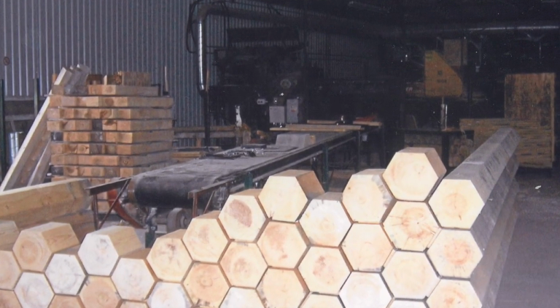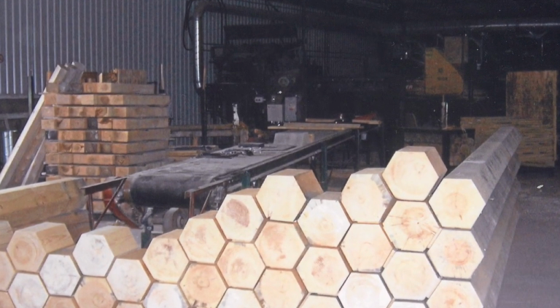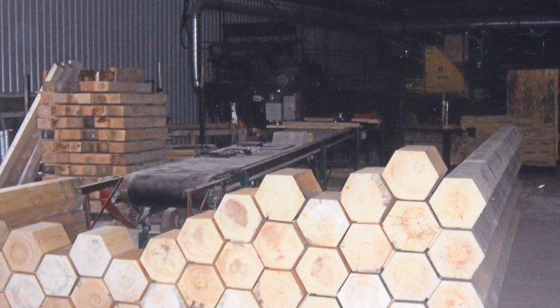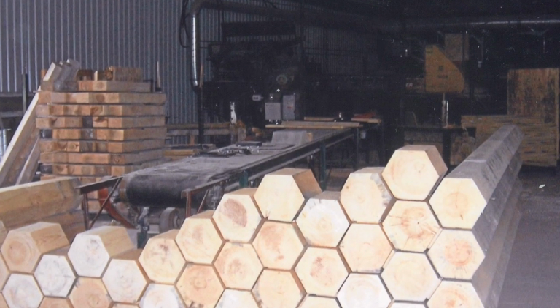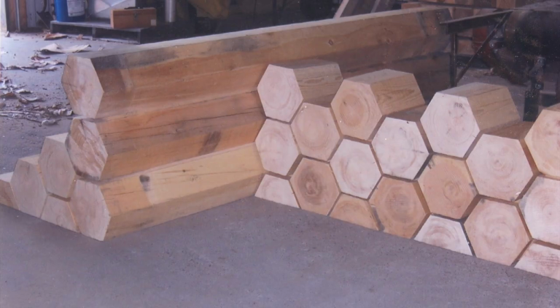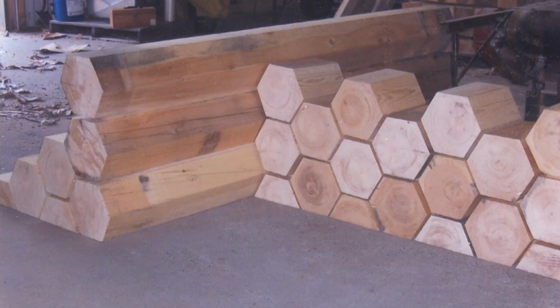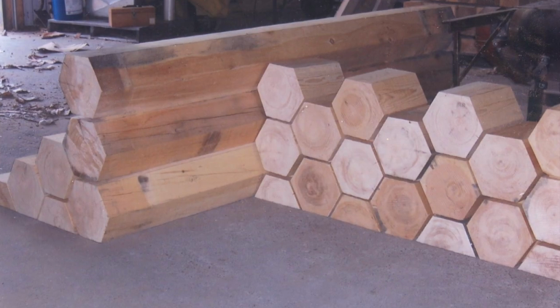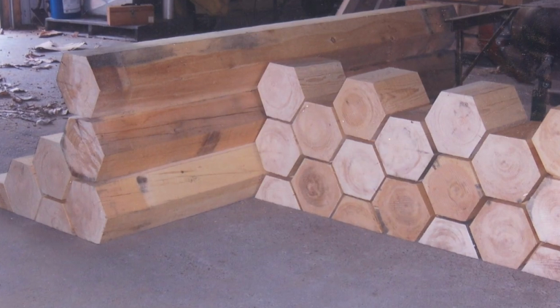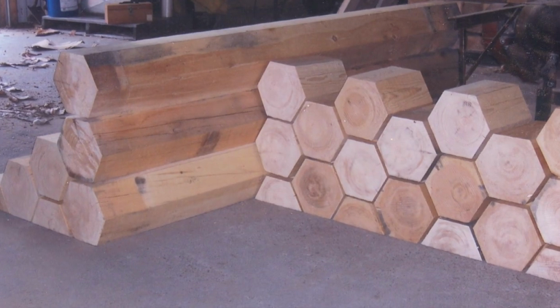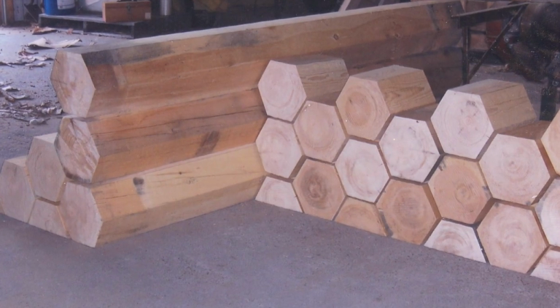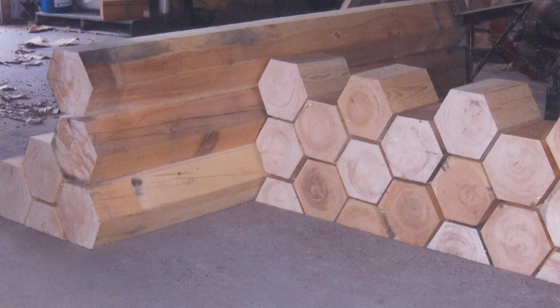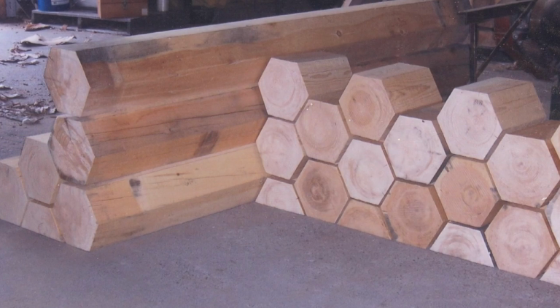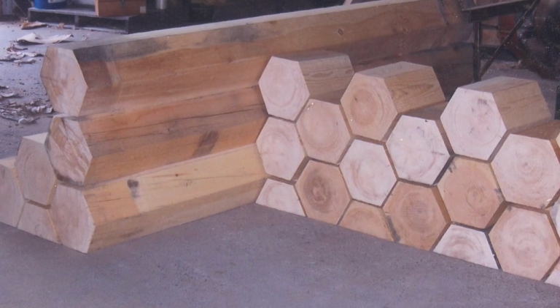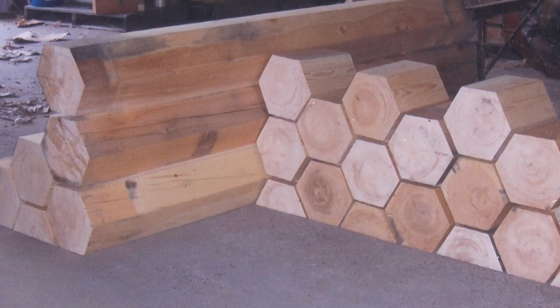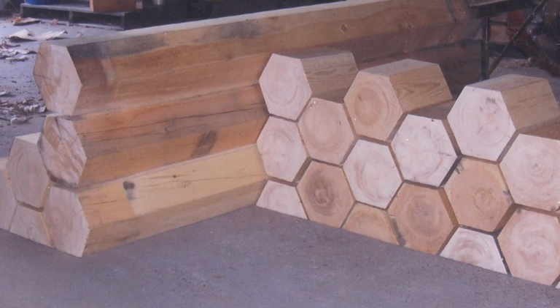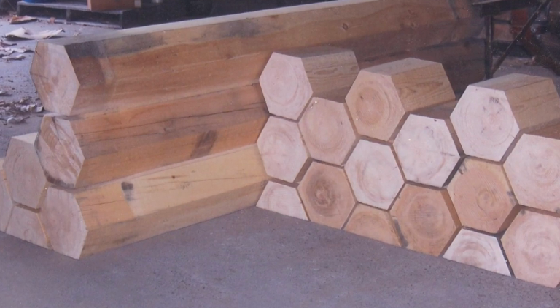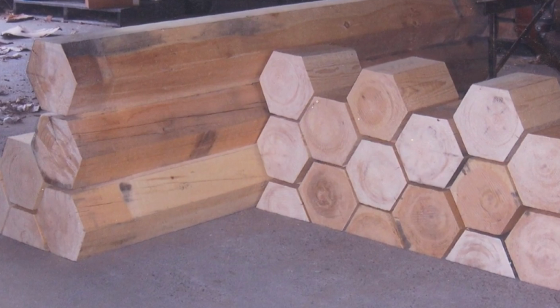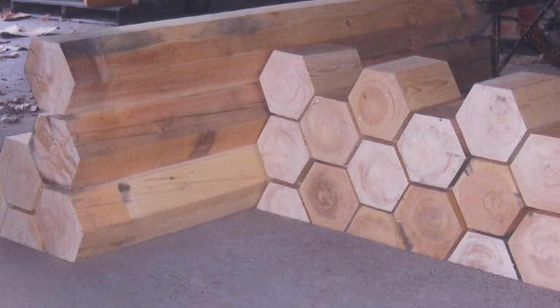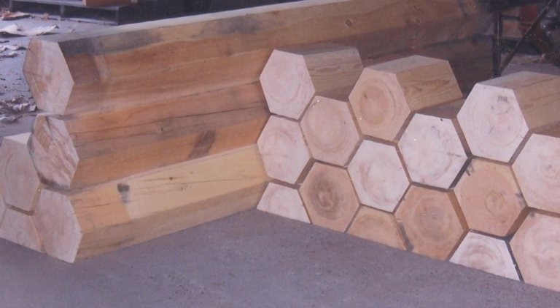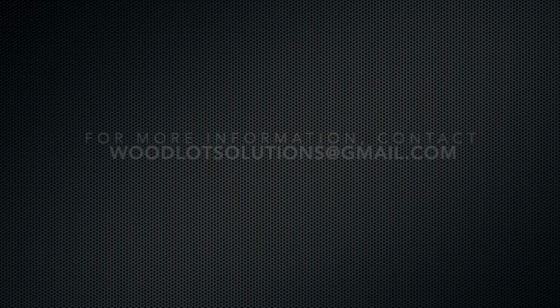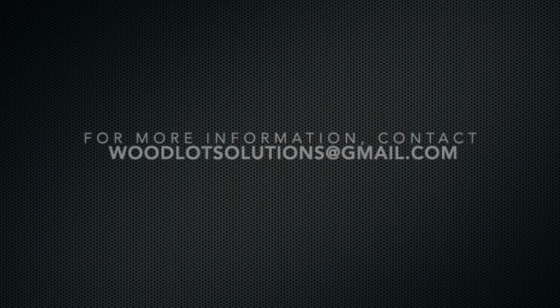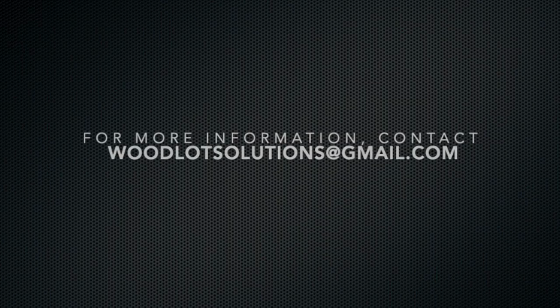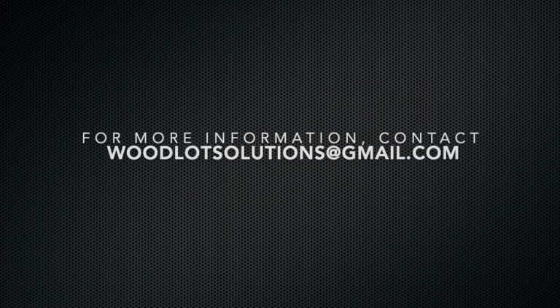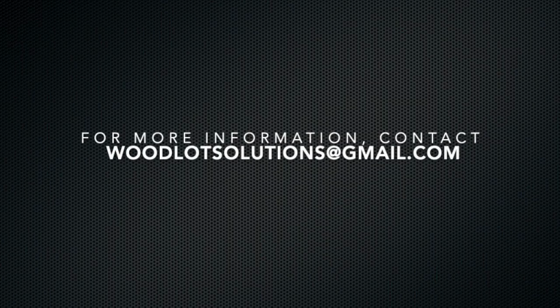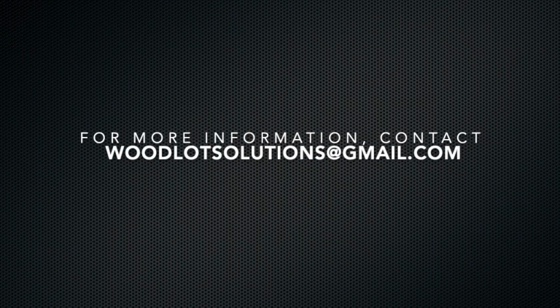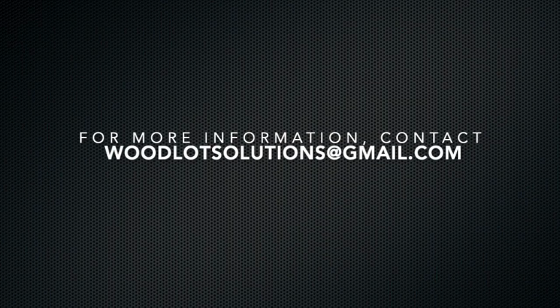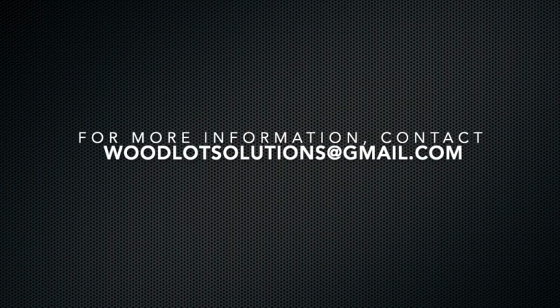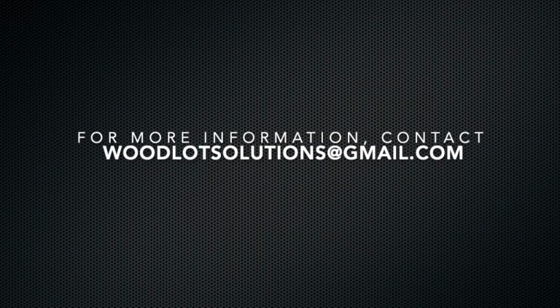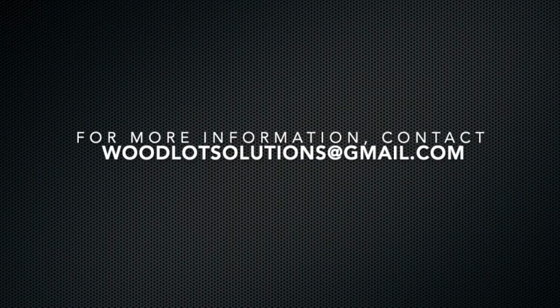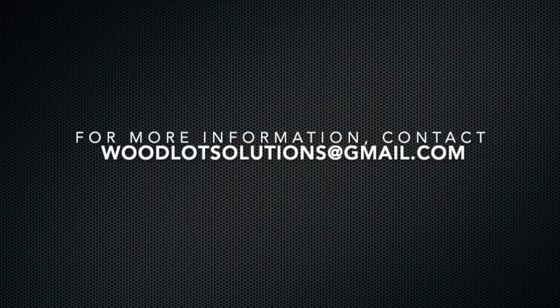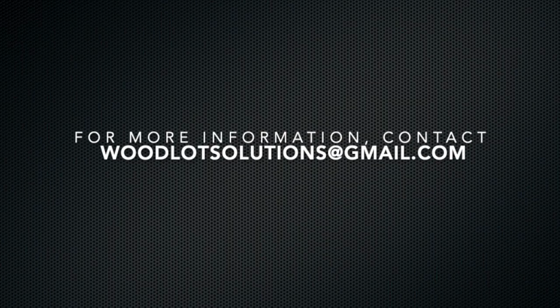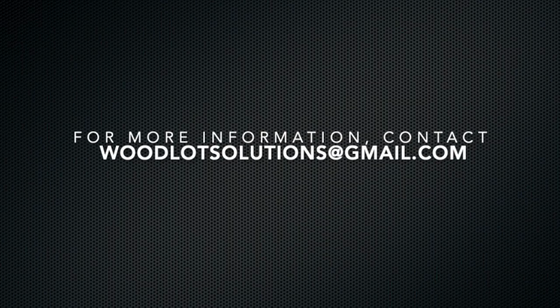For more information, contact us today at woodlotsolutions@gmail.com.